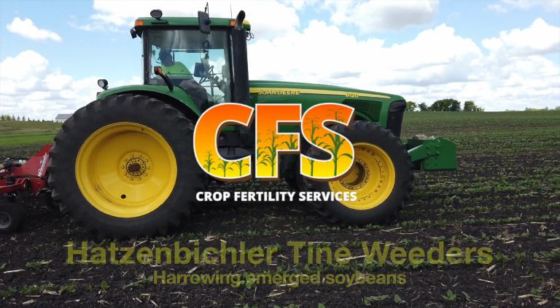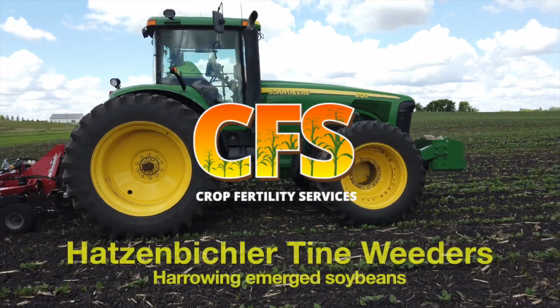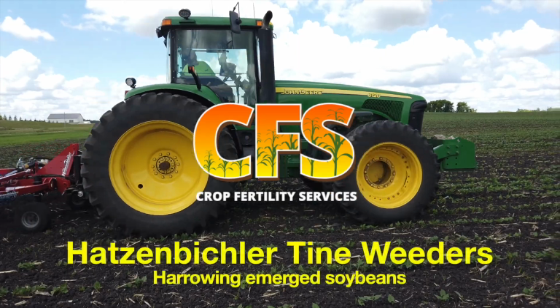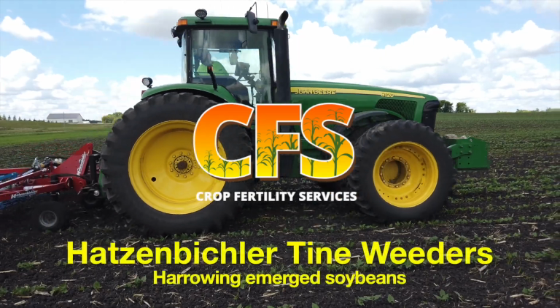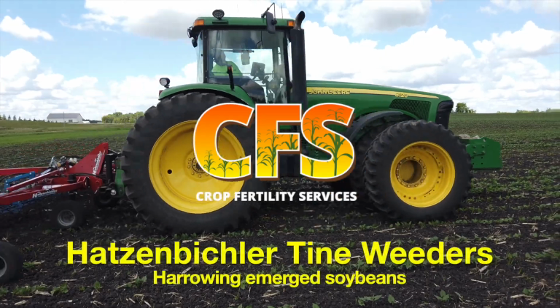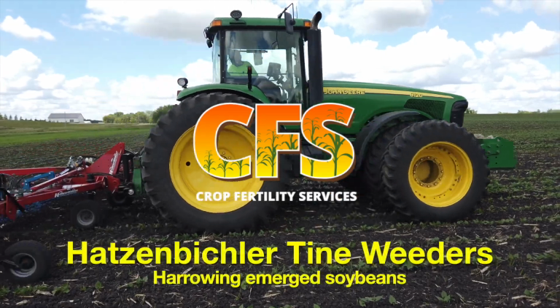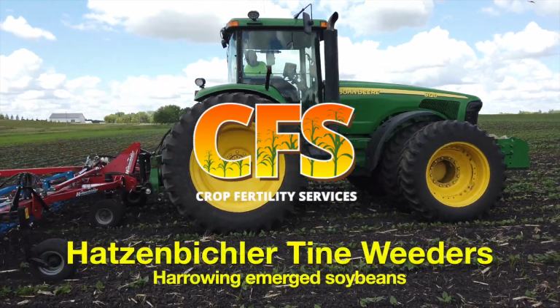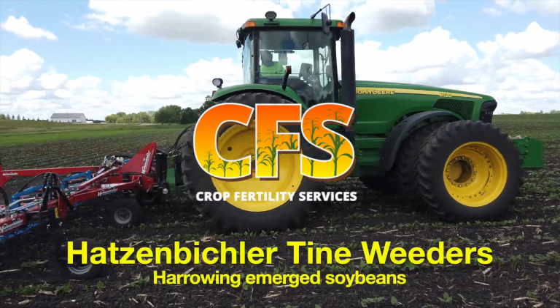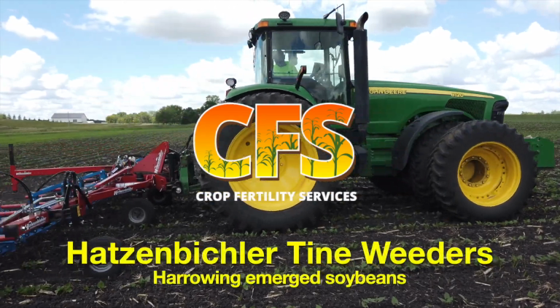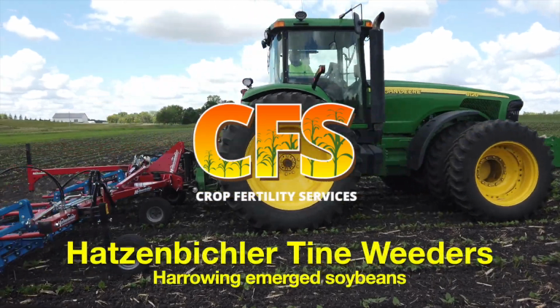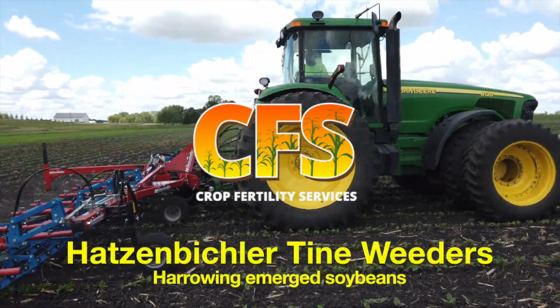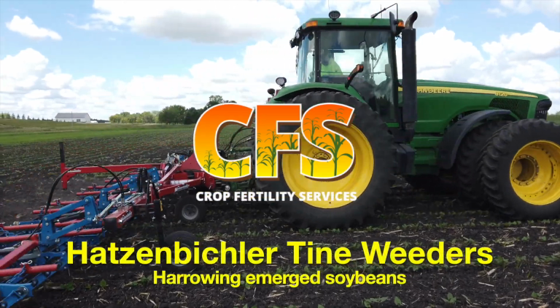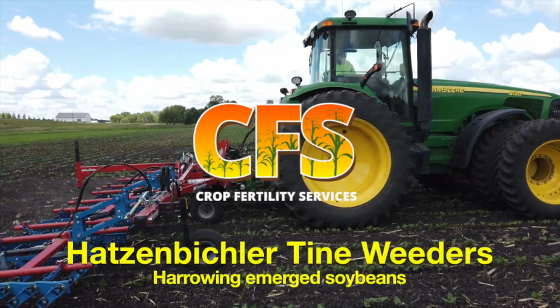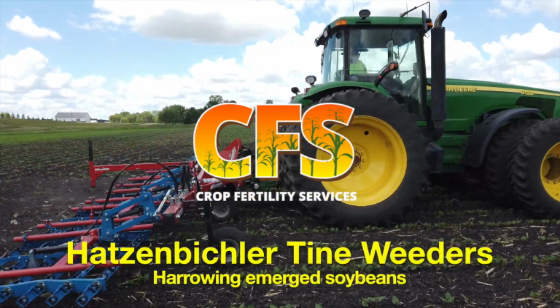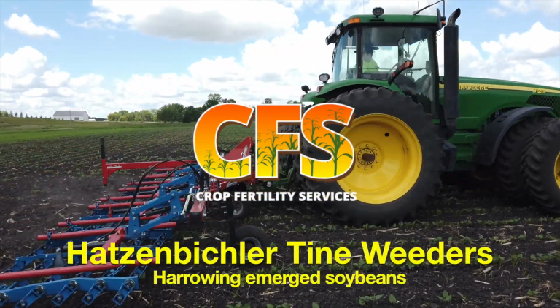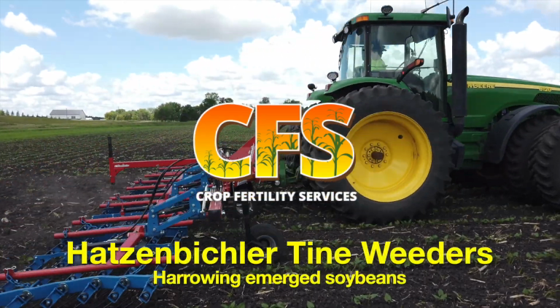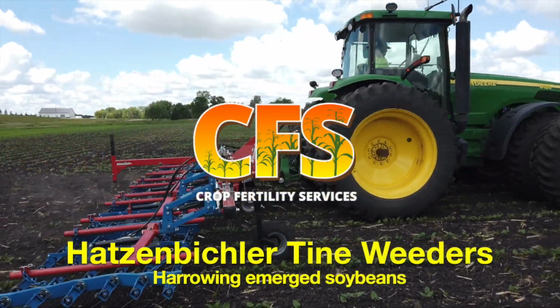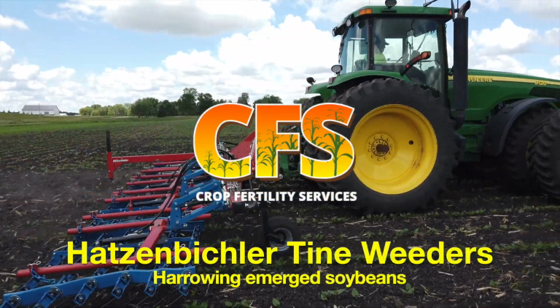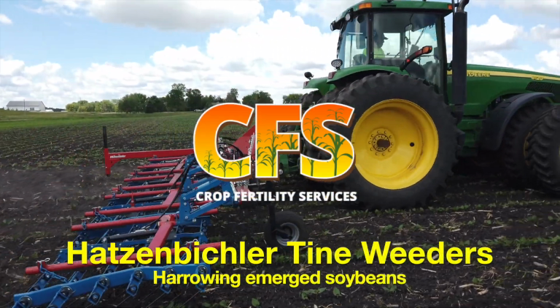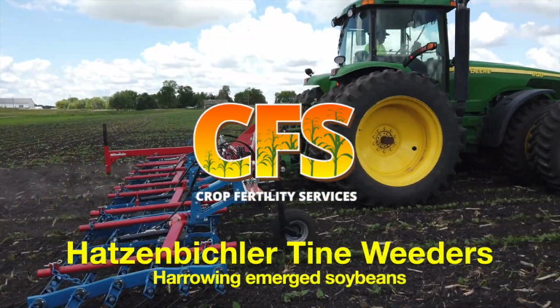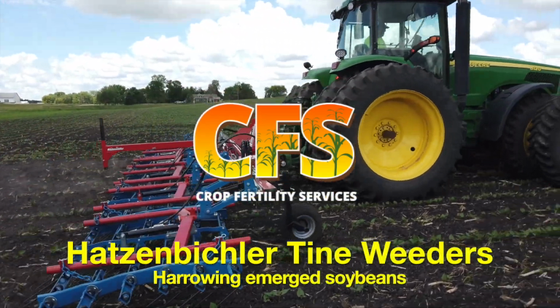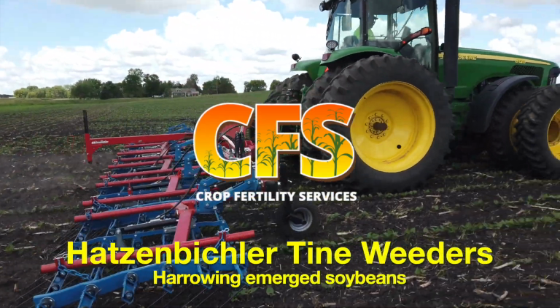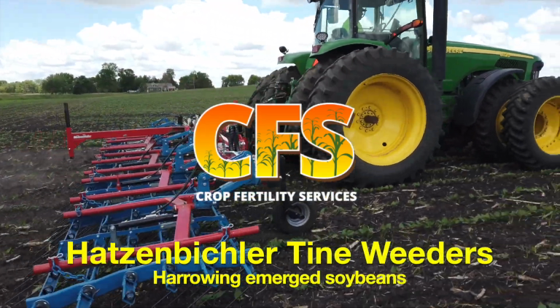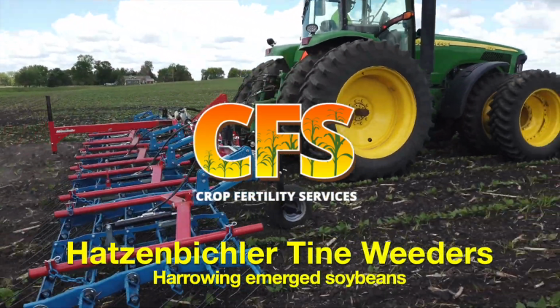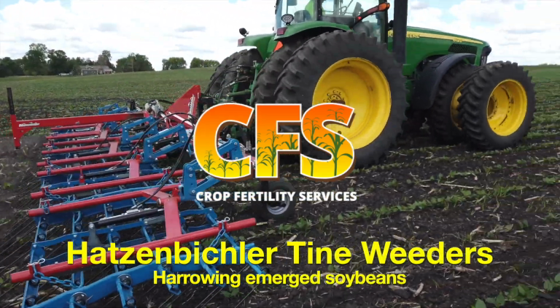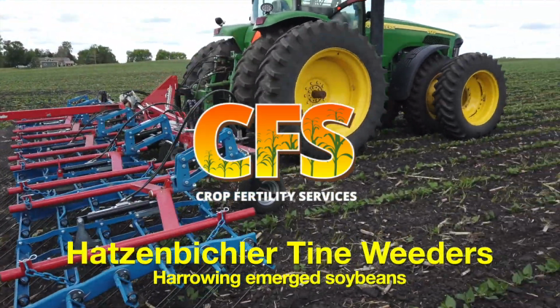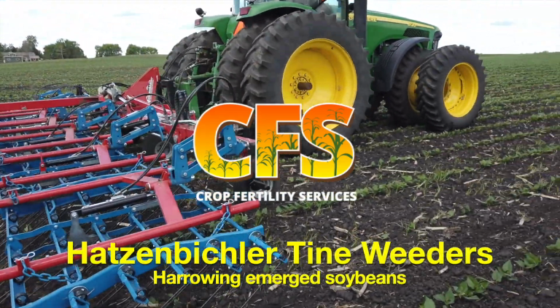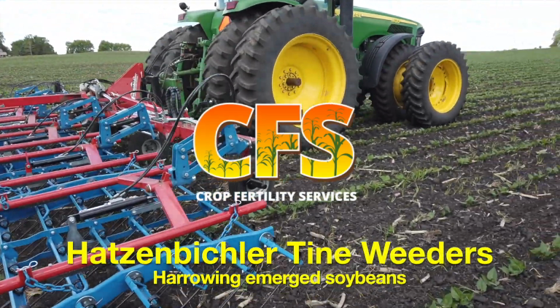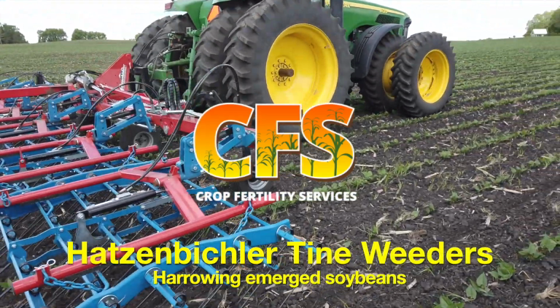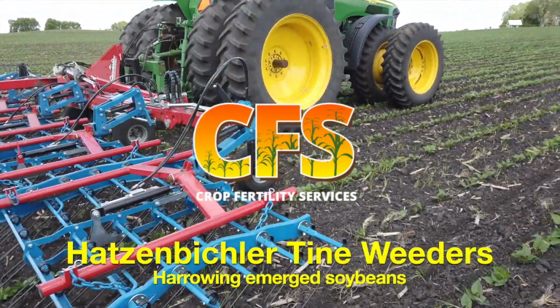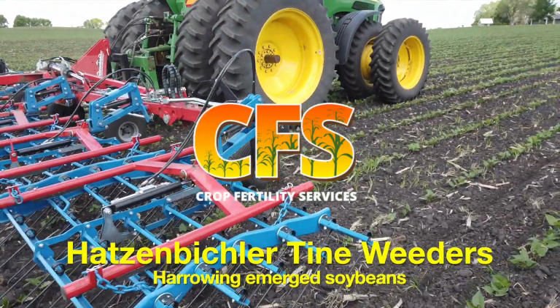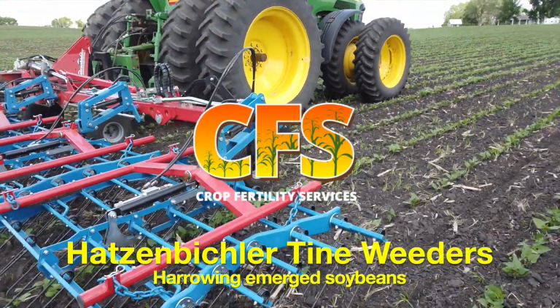Hi, this is Ron with Crop Fertility Services here to discuss harrowing emerged soybeans.